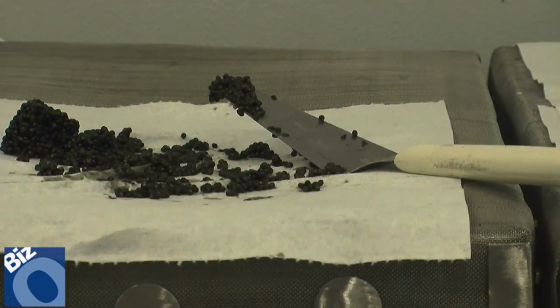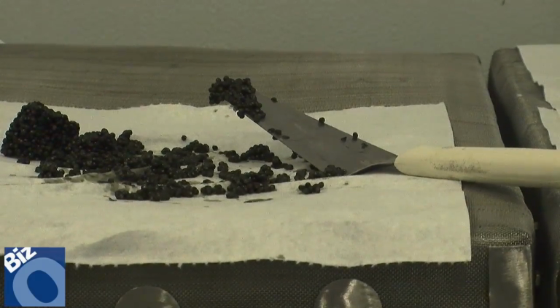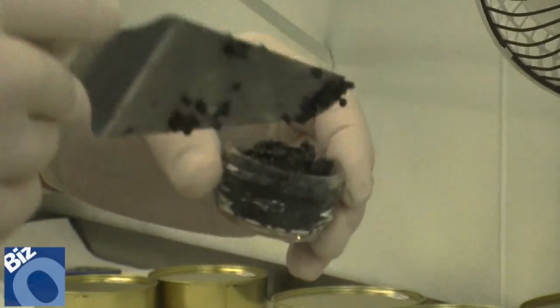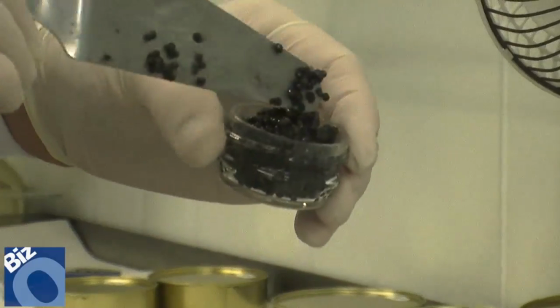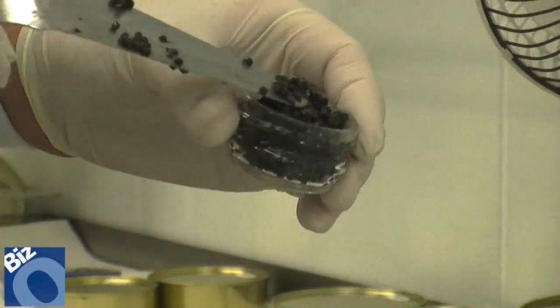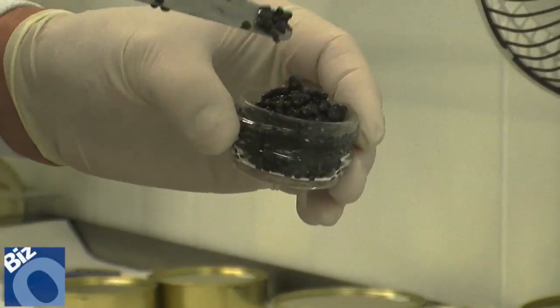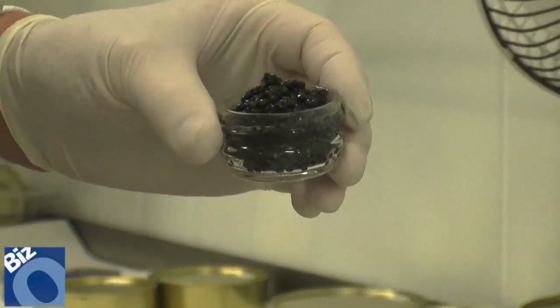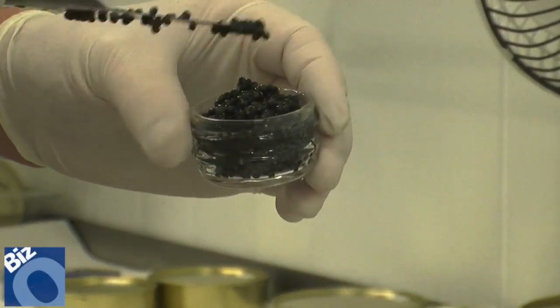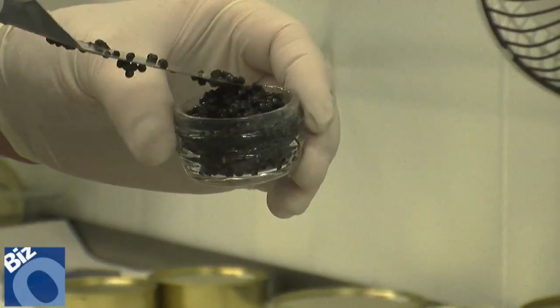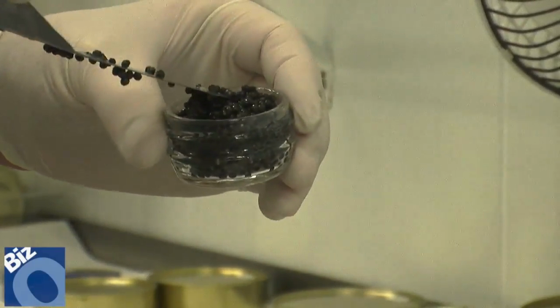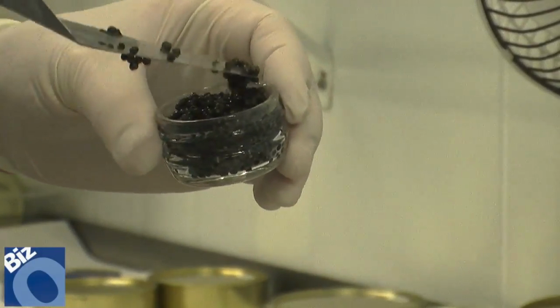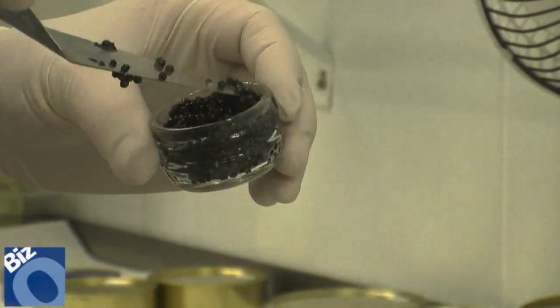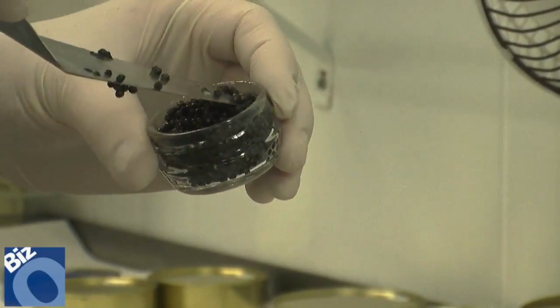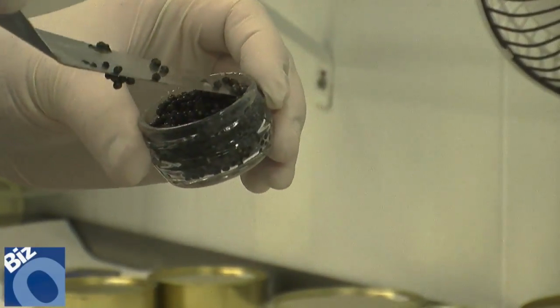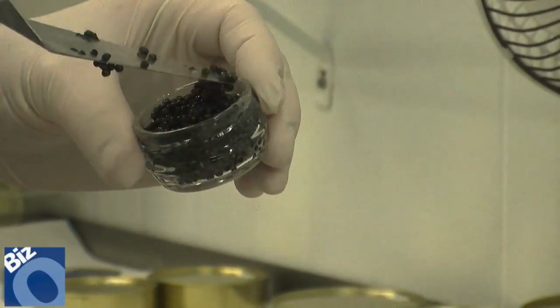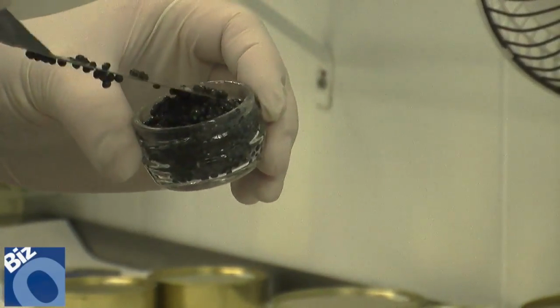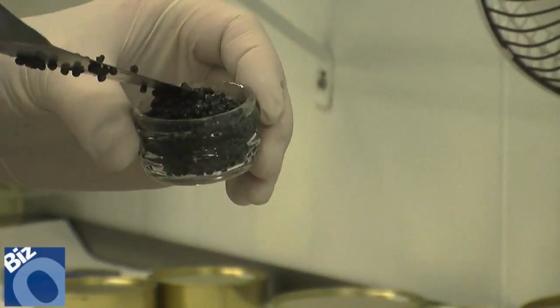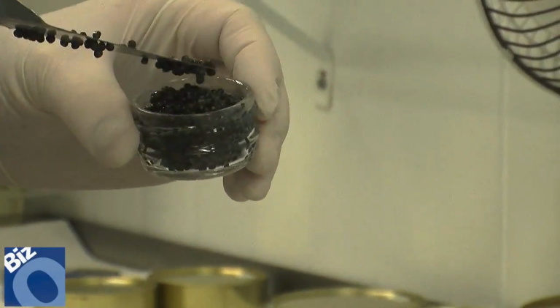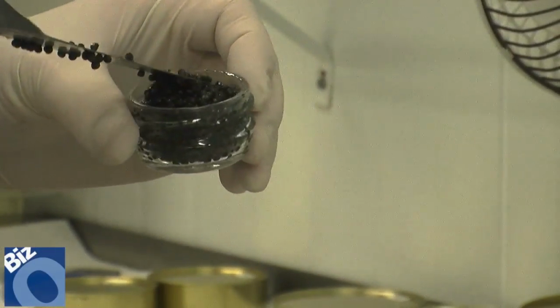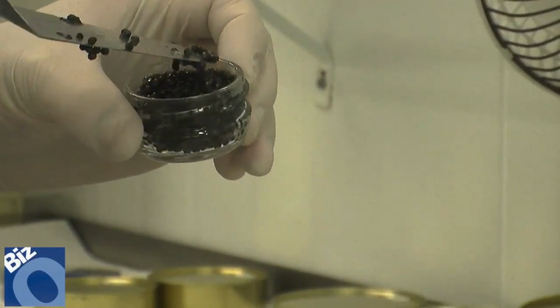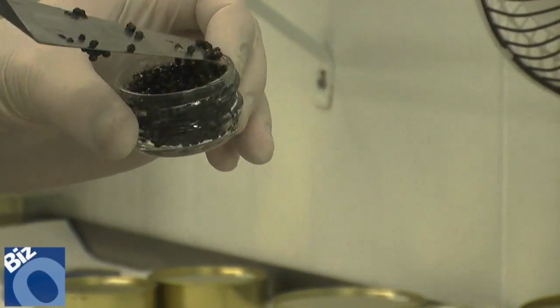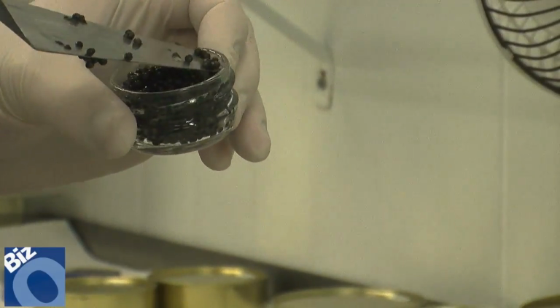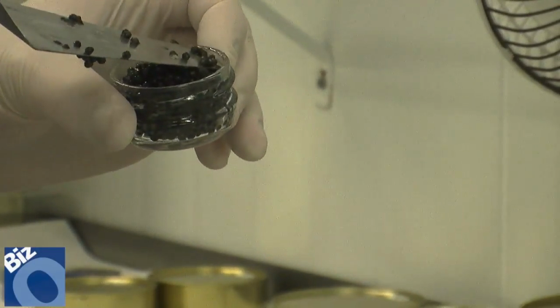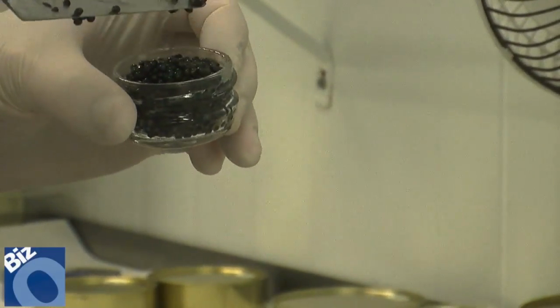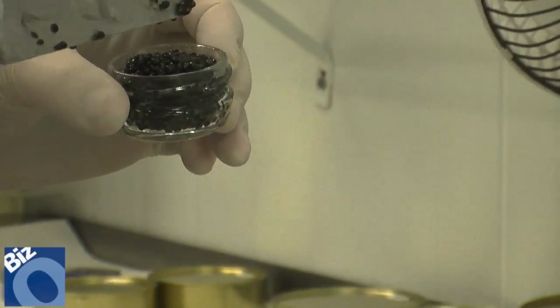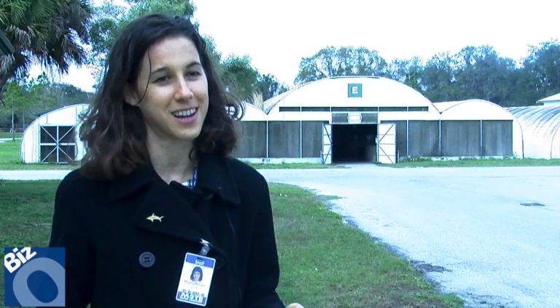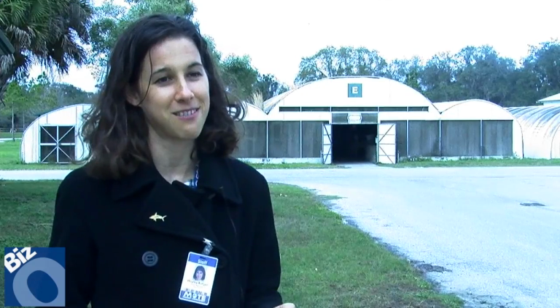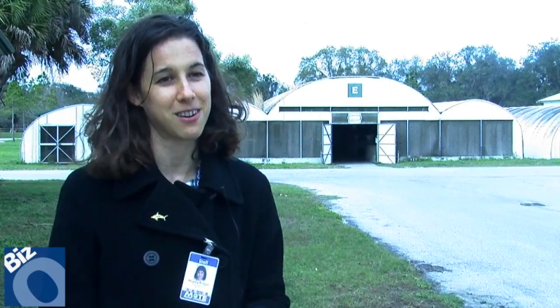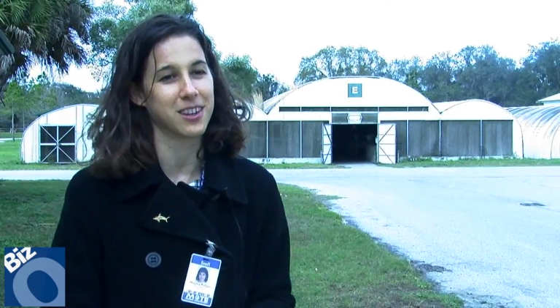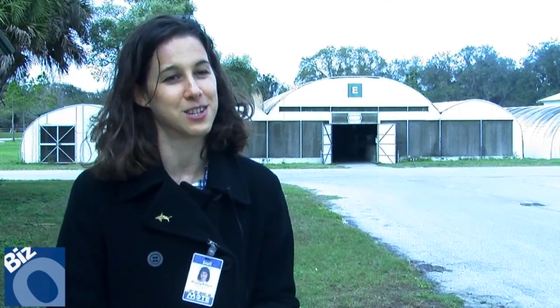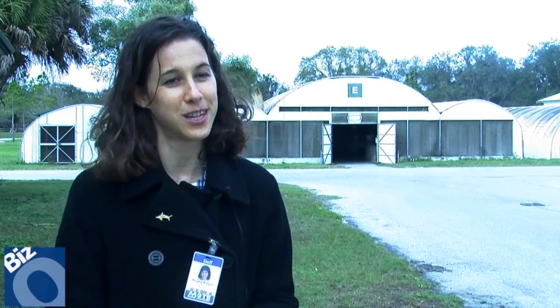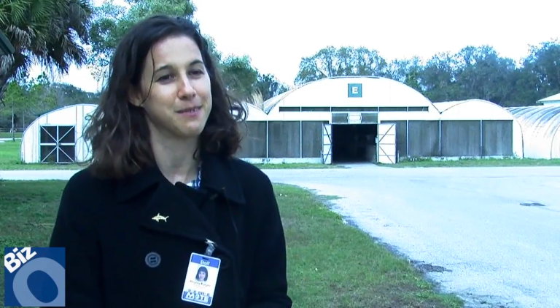Some of it even comes right to restaurants here in Sarasota, so a lot of people have dined on our caviar and really enjoyed it.